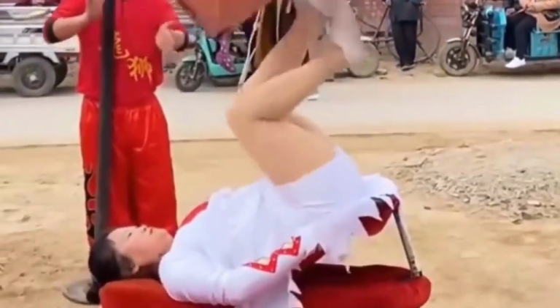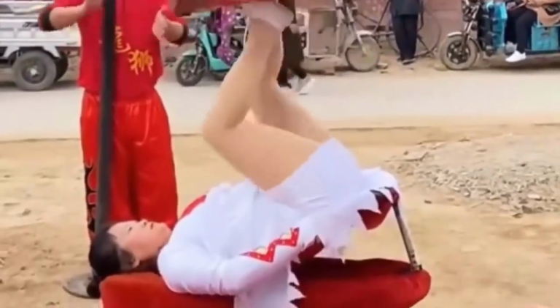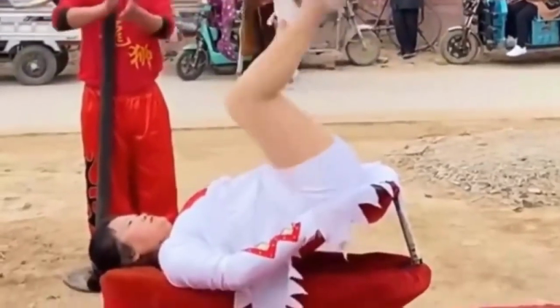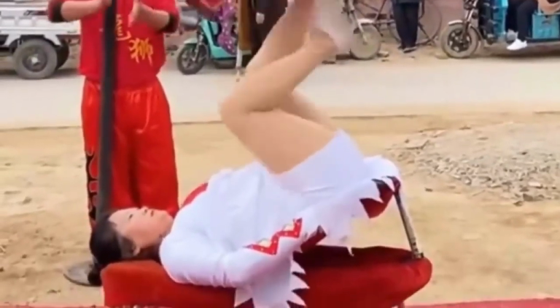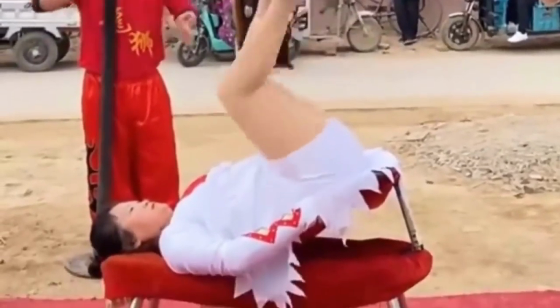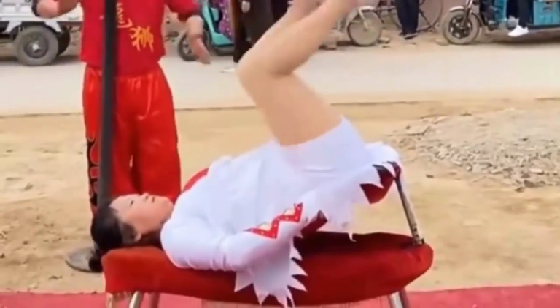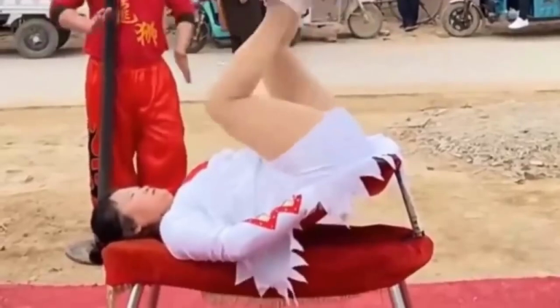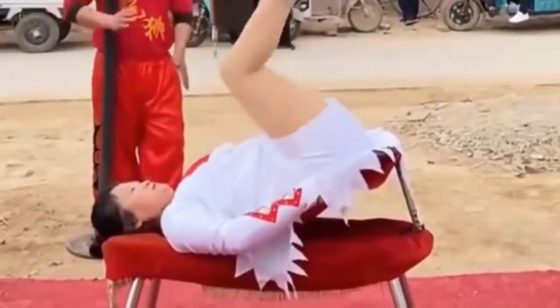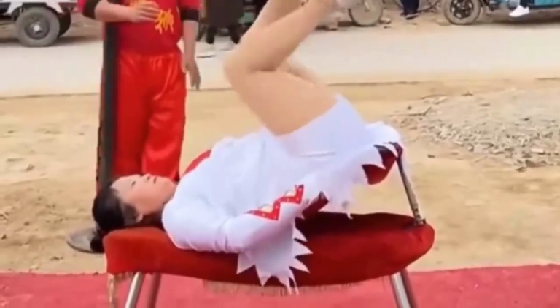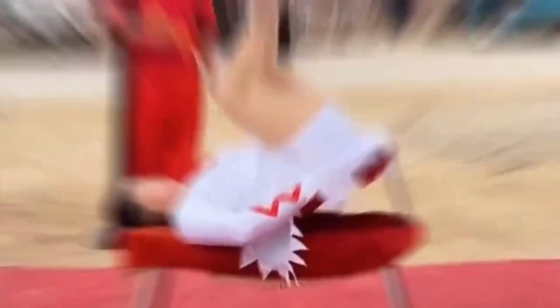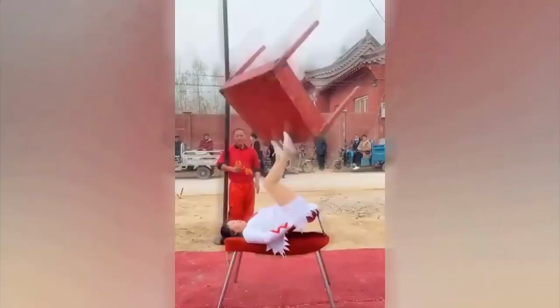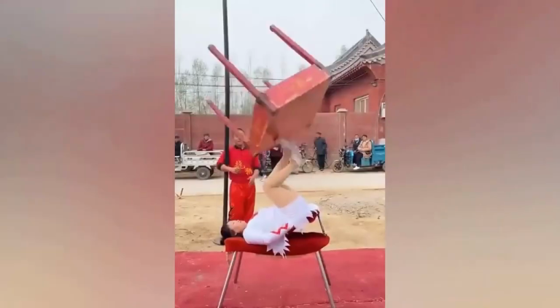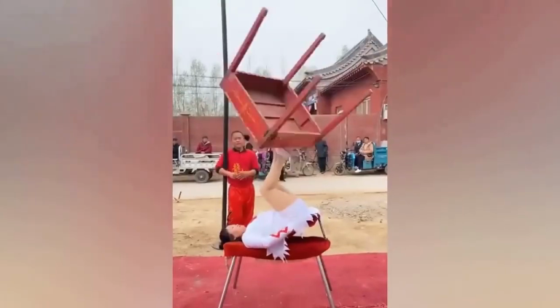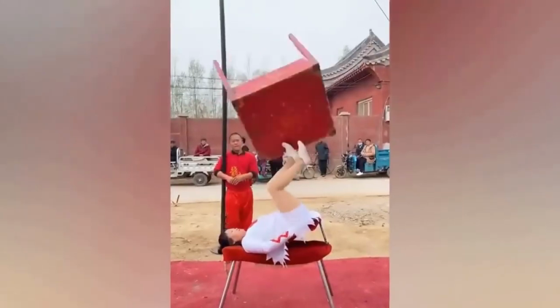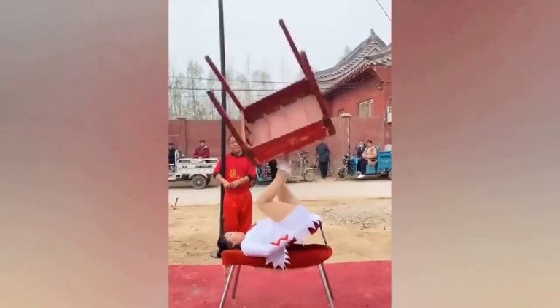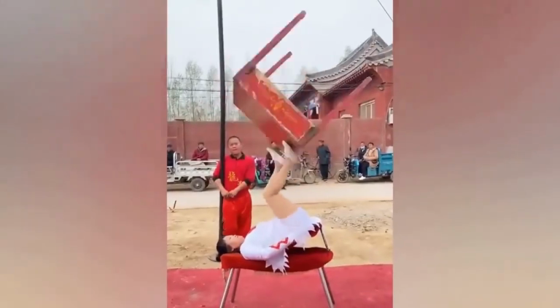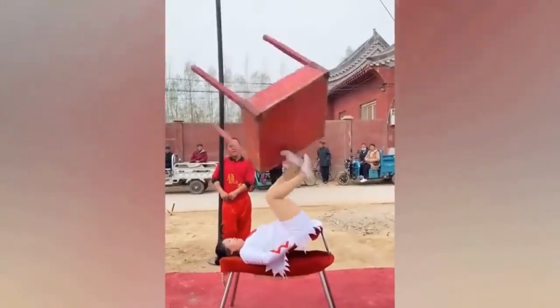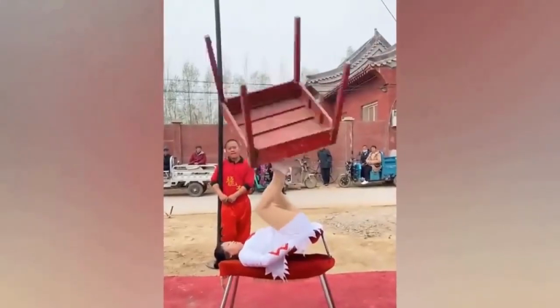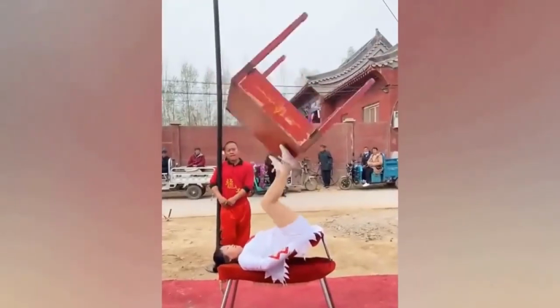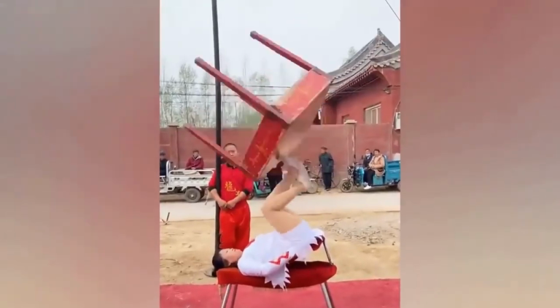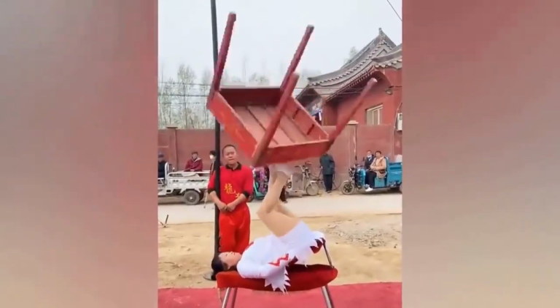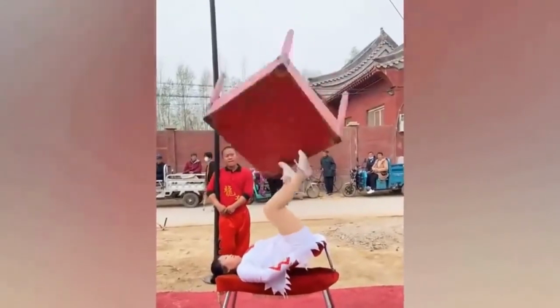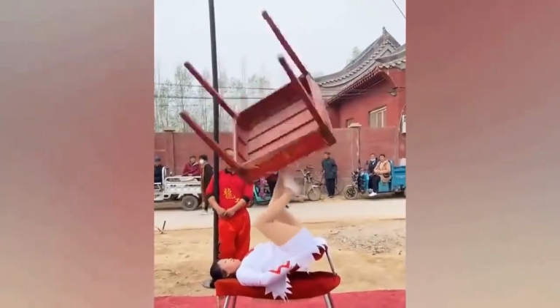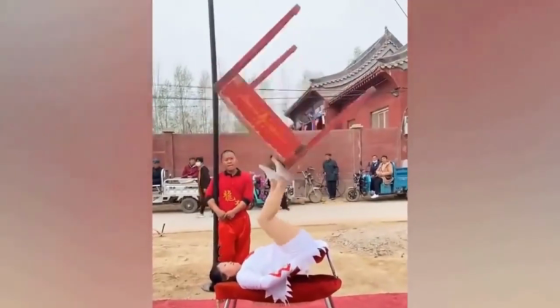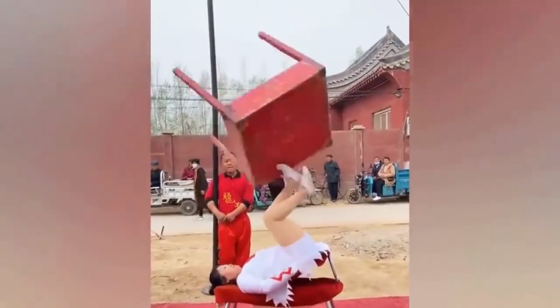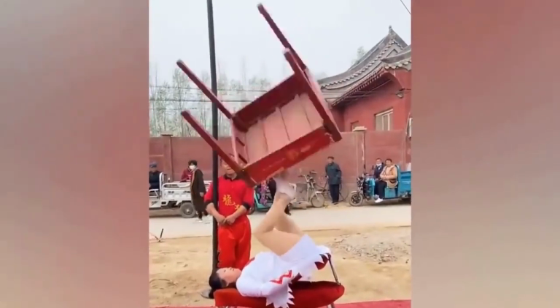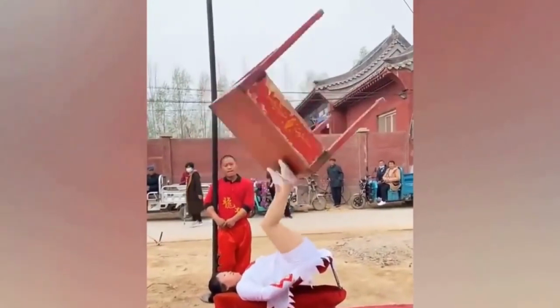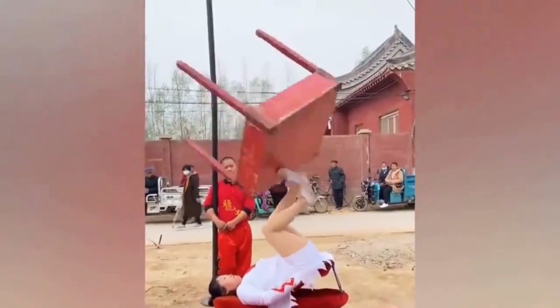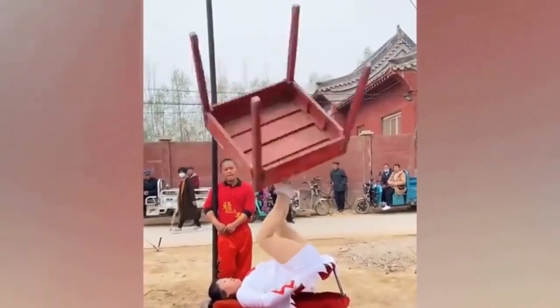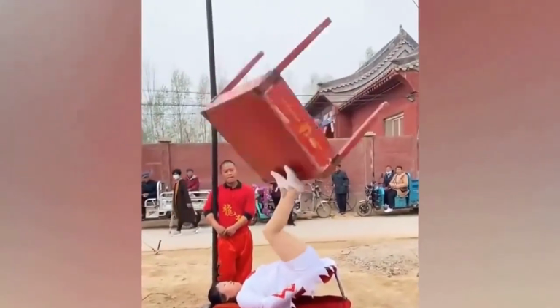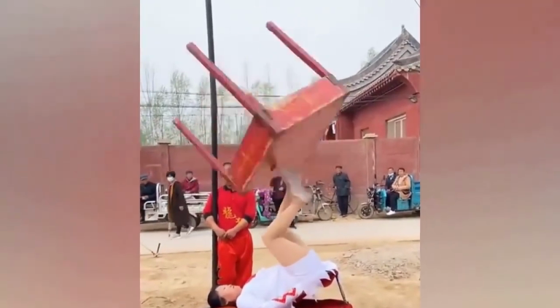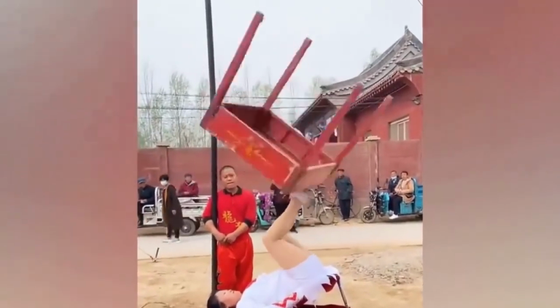When this girl said she wanted to do tabletop dancing, this wasn't what I pictured. Her balance is insane. That table never looks like it's dropping.